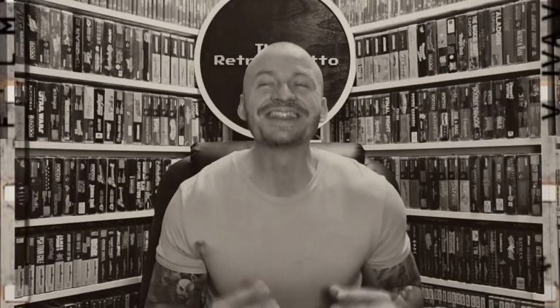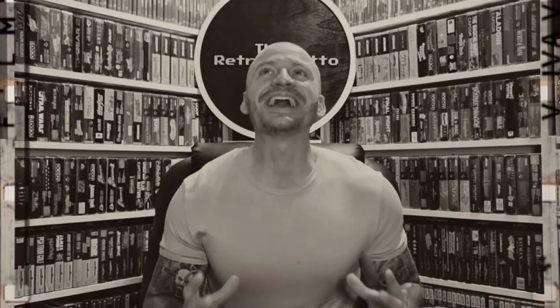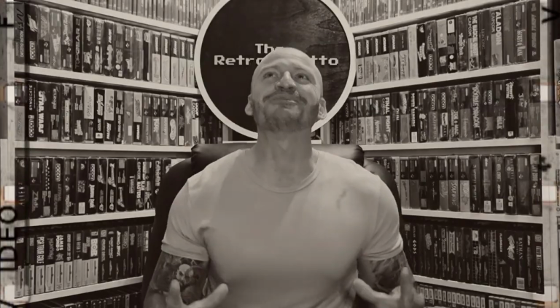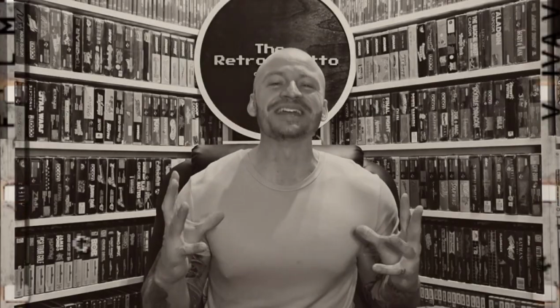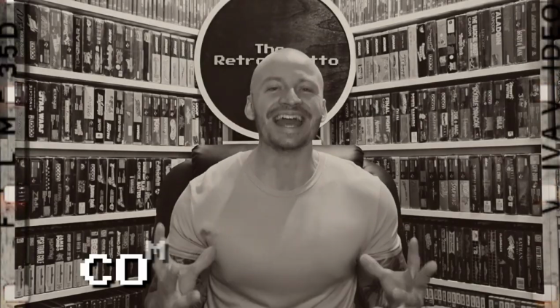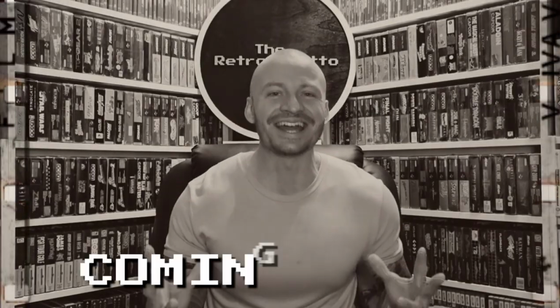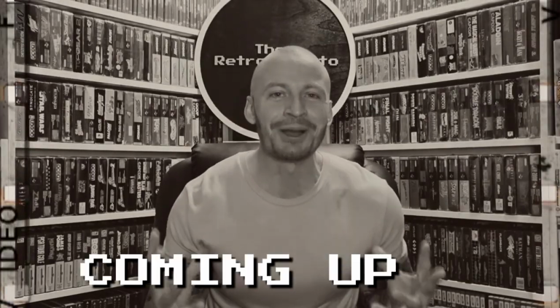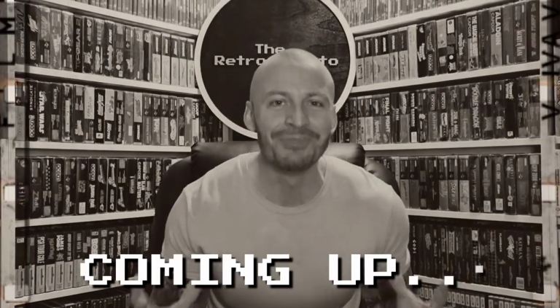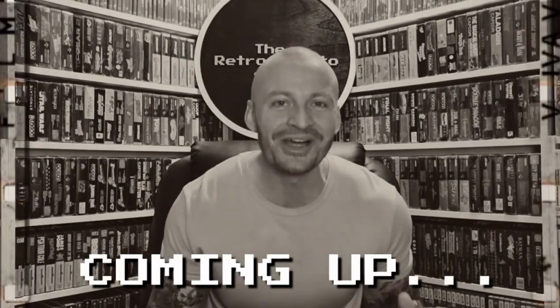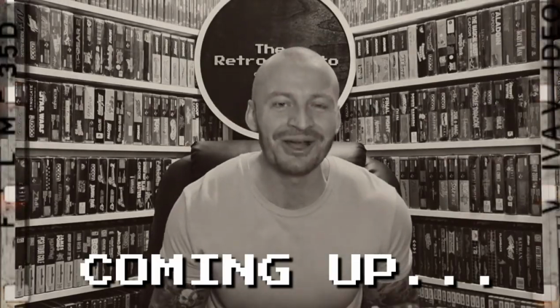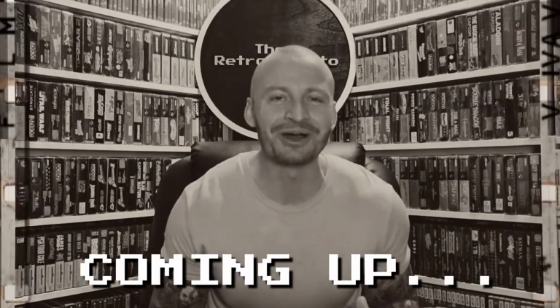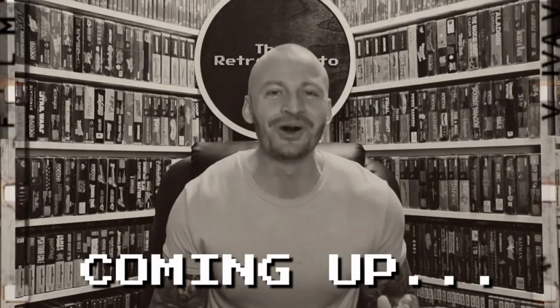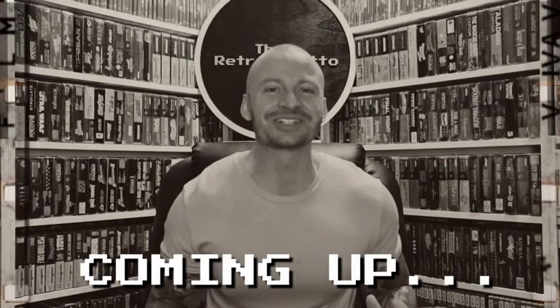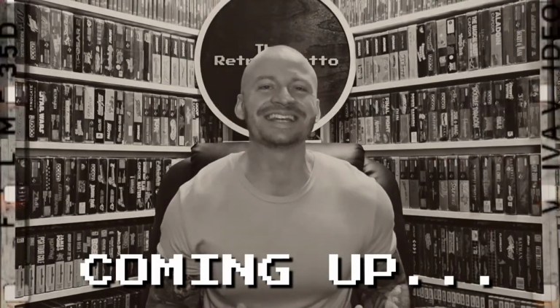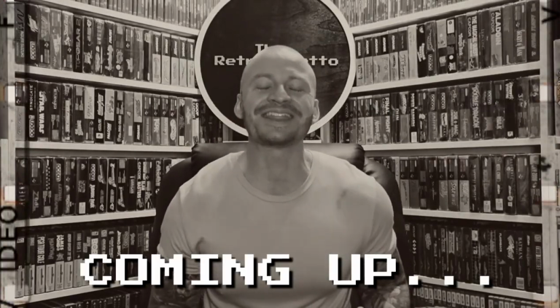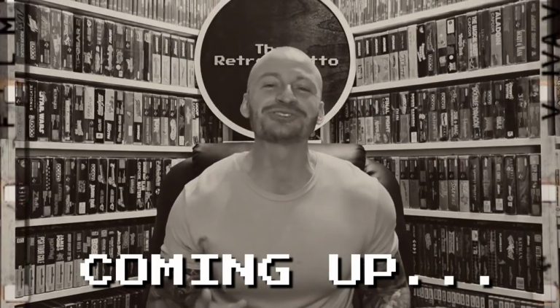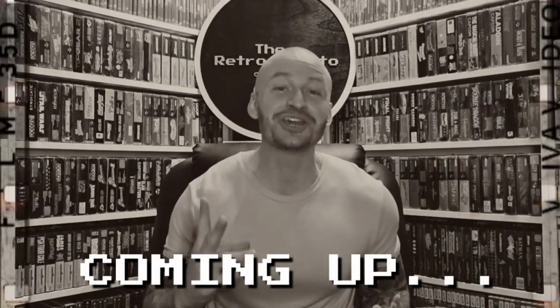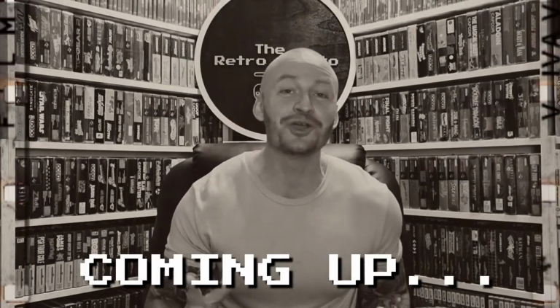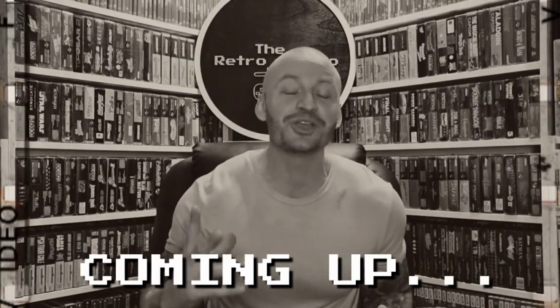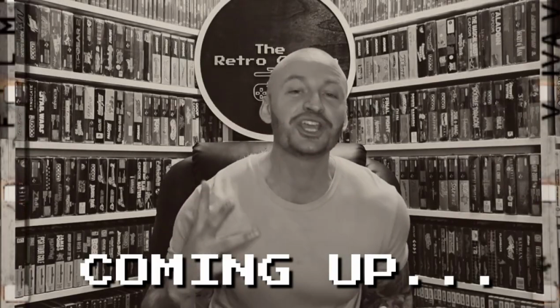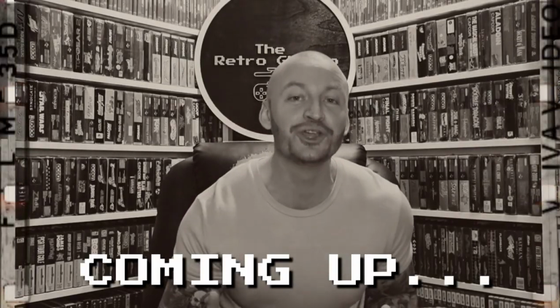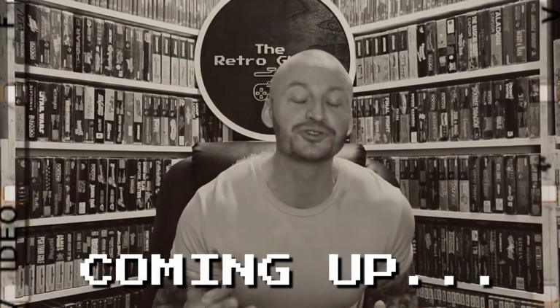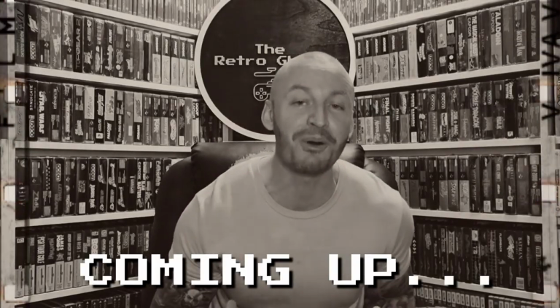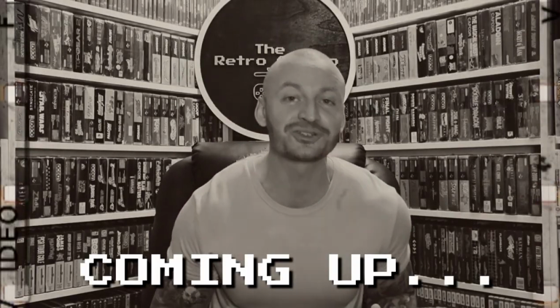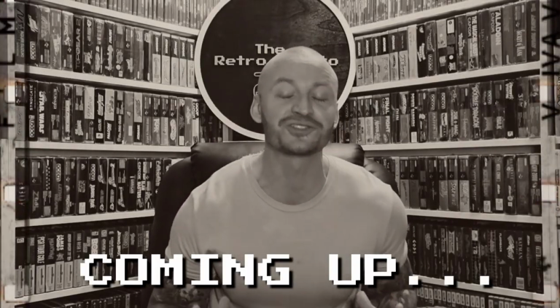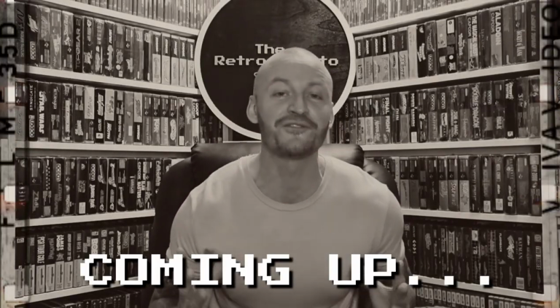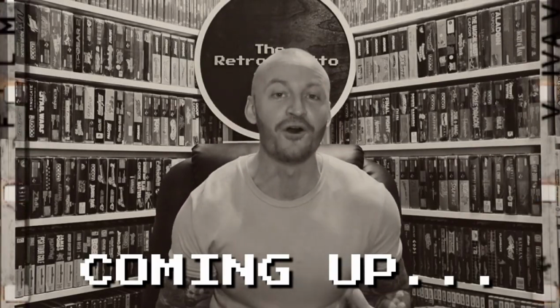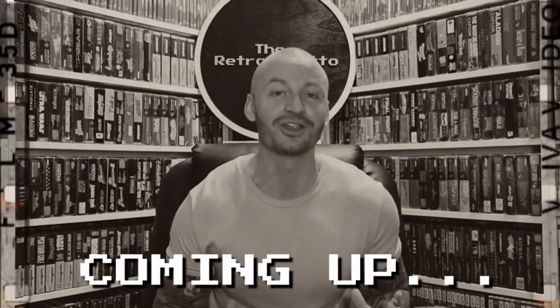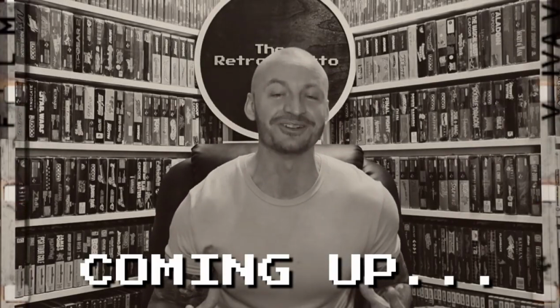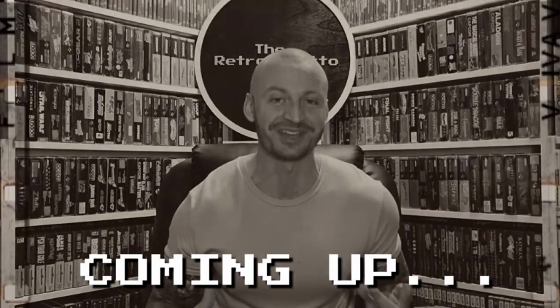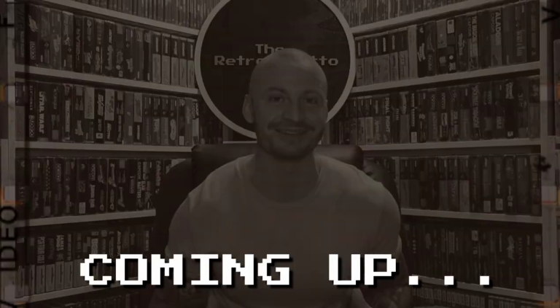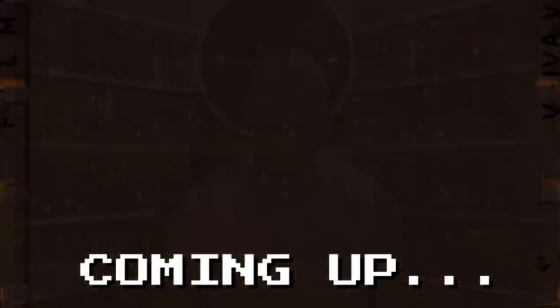And then we hit the mother load. I walked in and there was two huge boxes full of games.